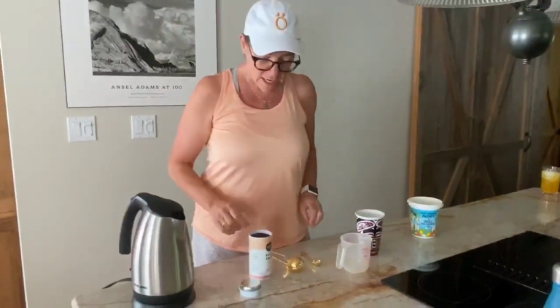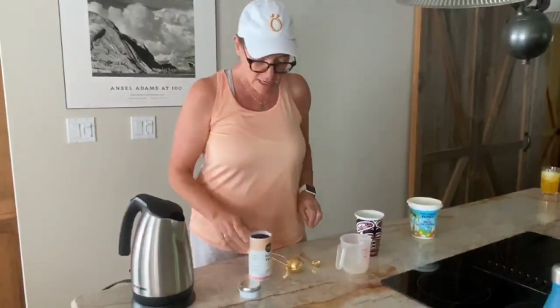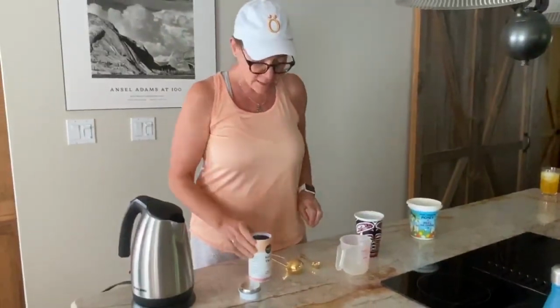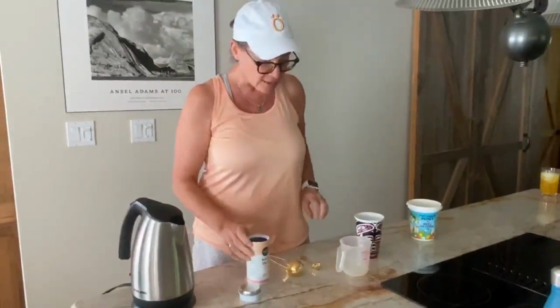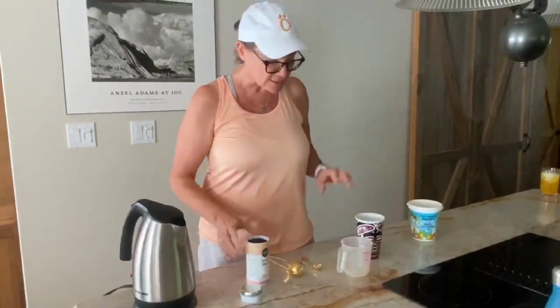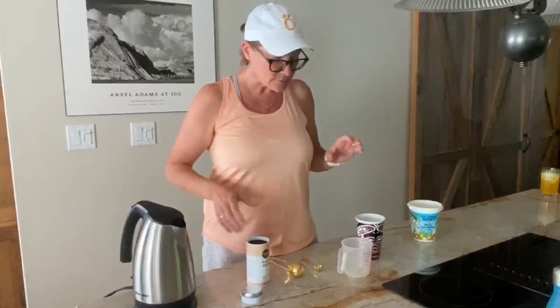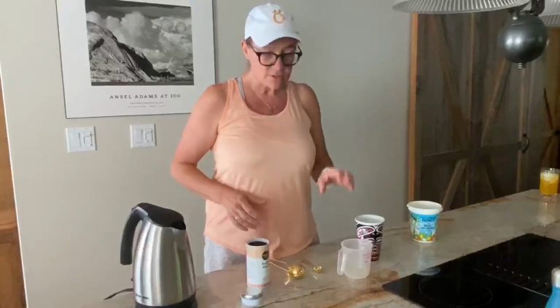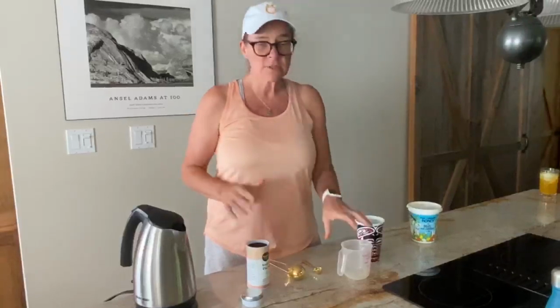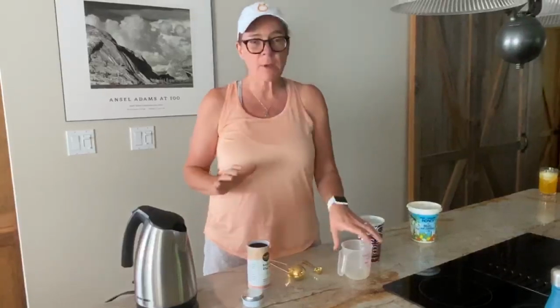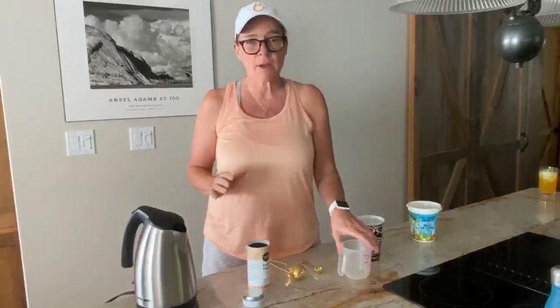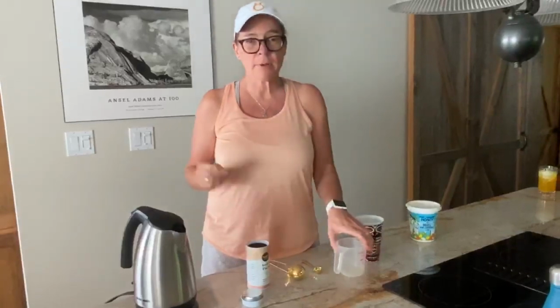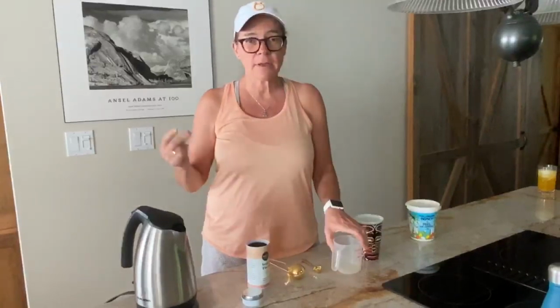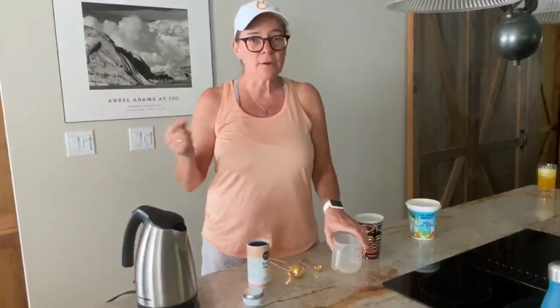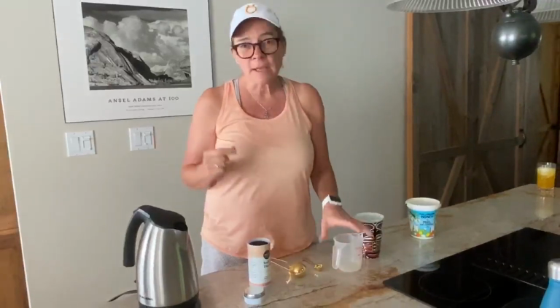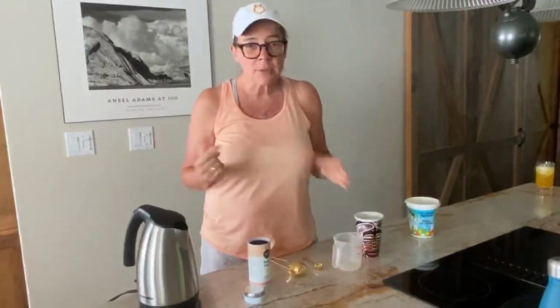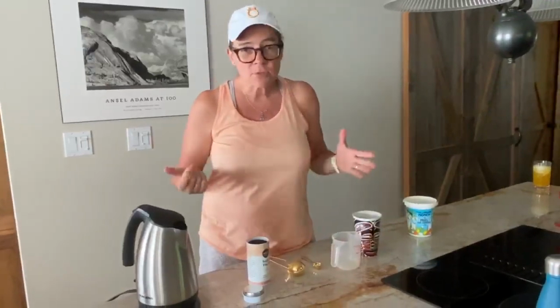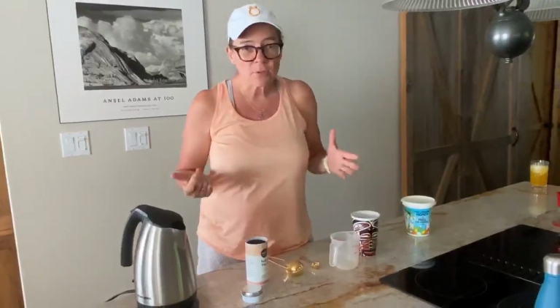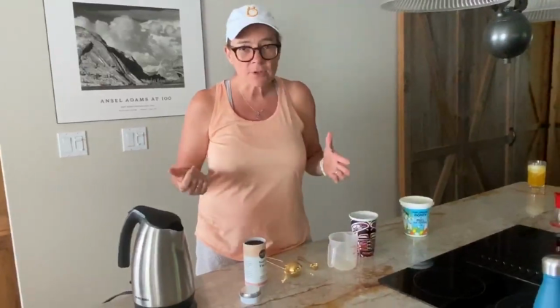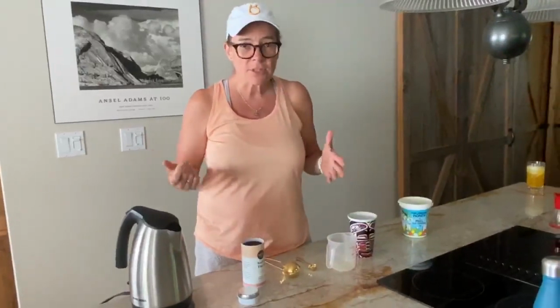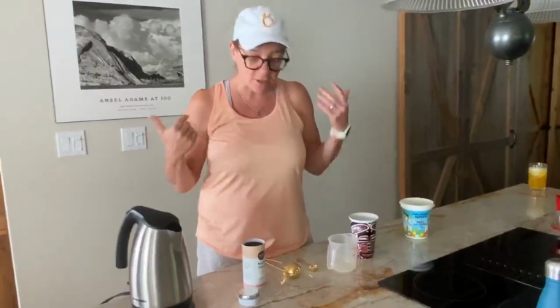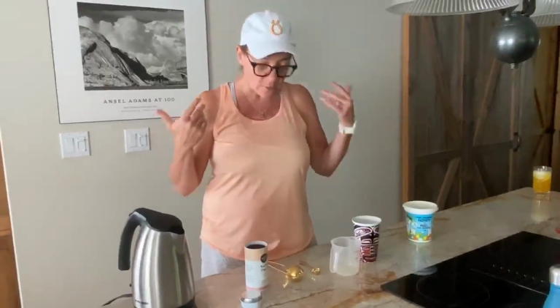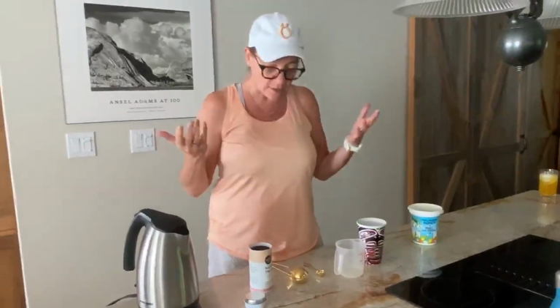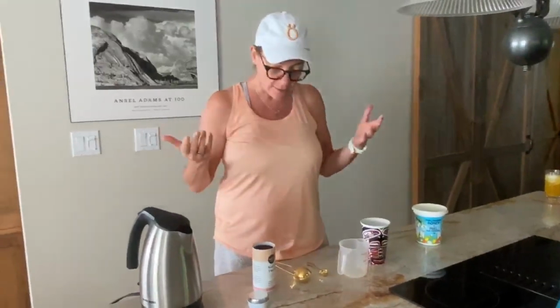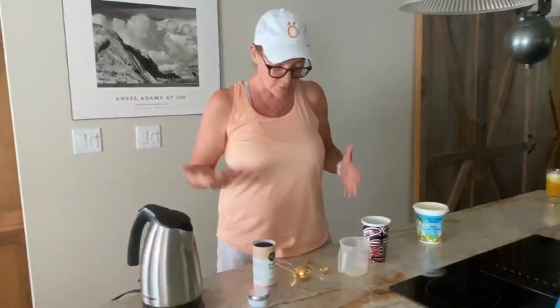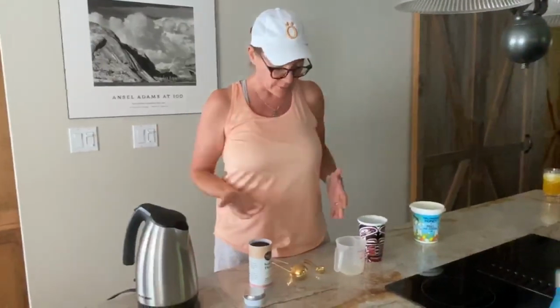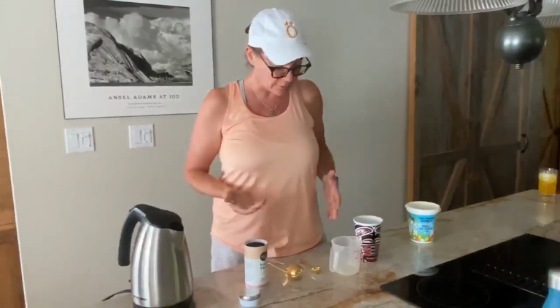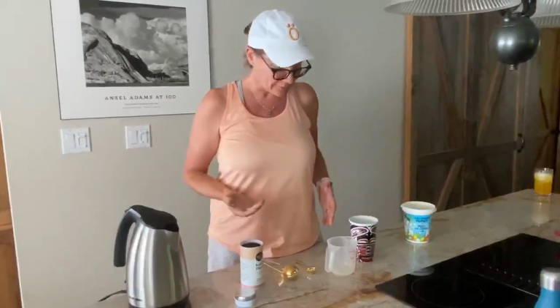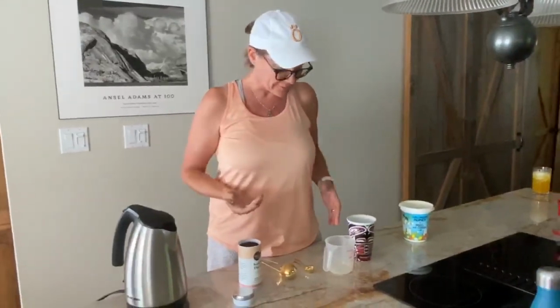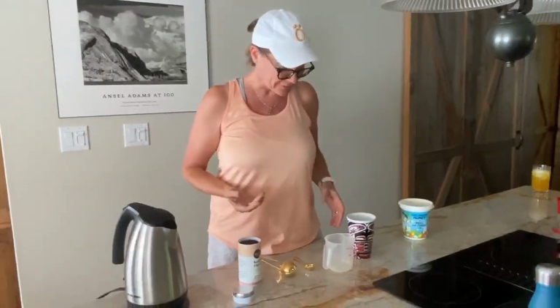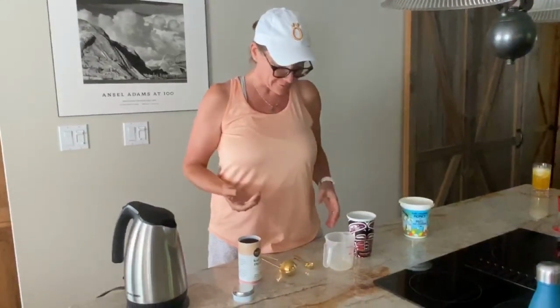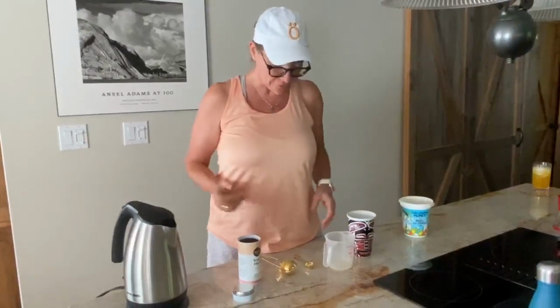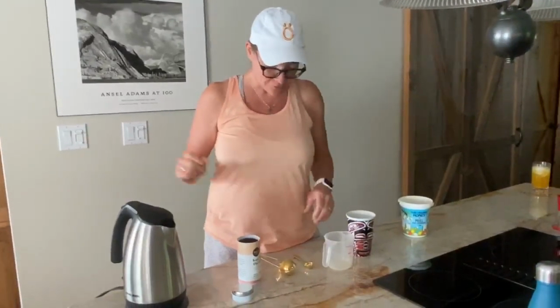And I just am so inspired by Amy Schumer Learns to Cook — well, I'm doing my own little video here for you.